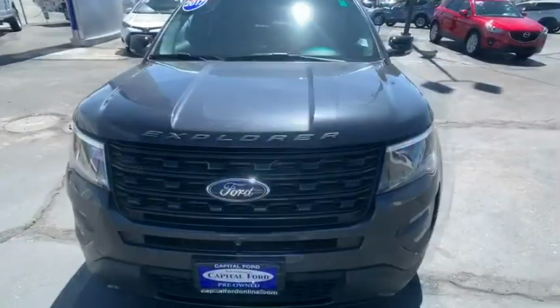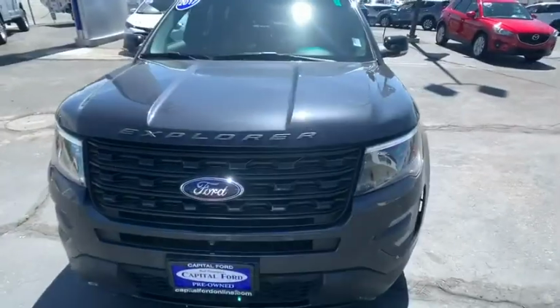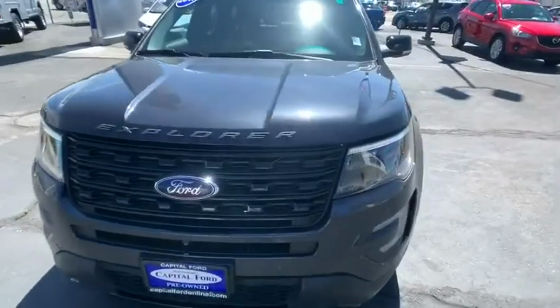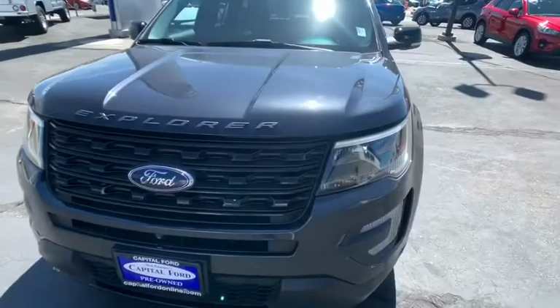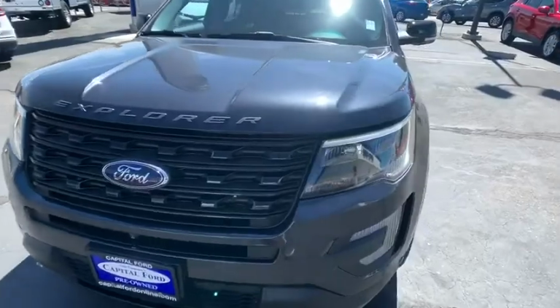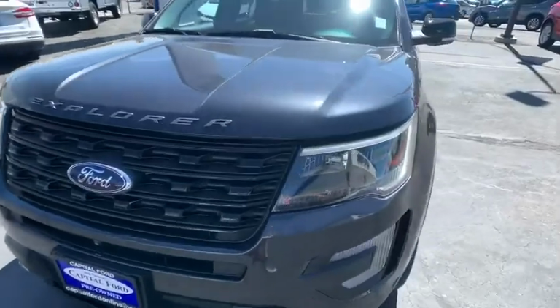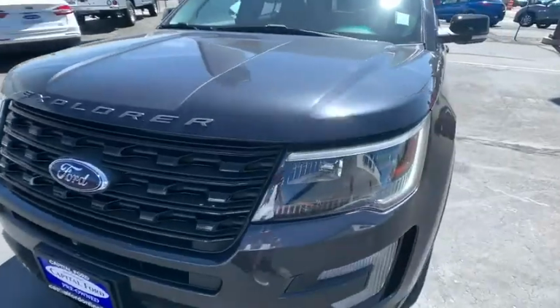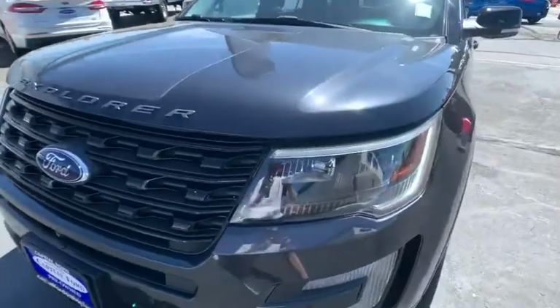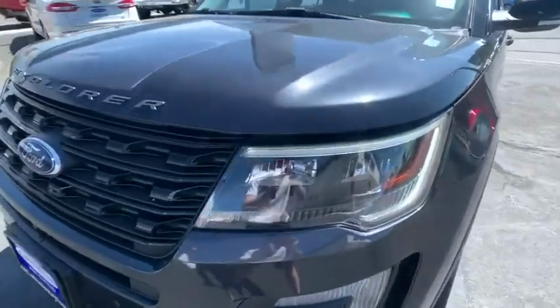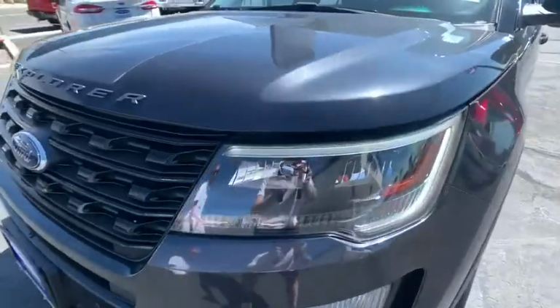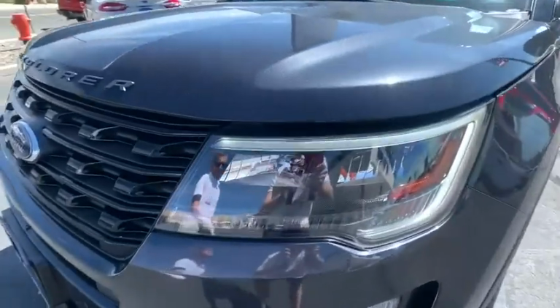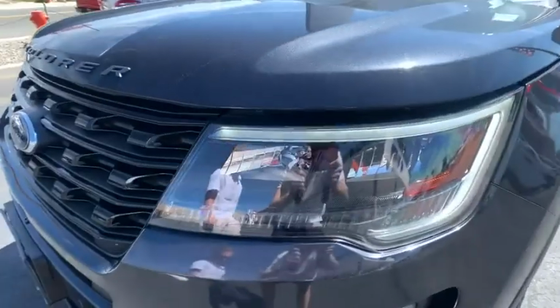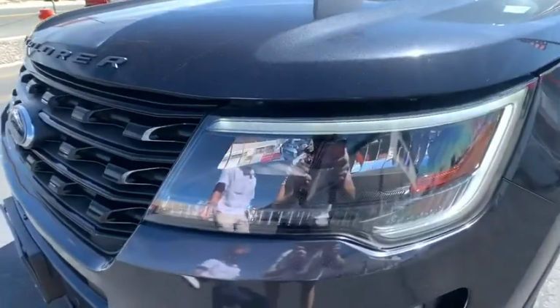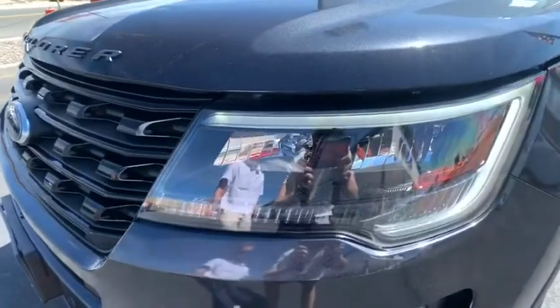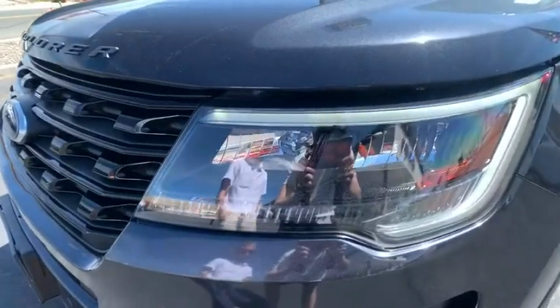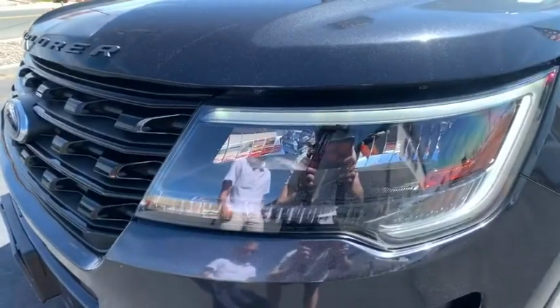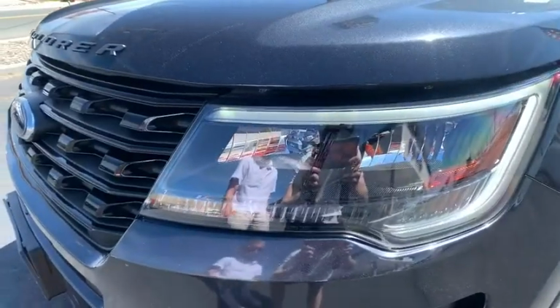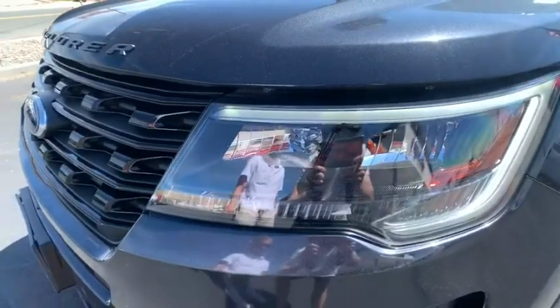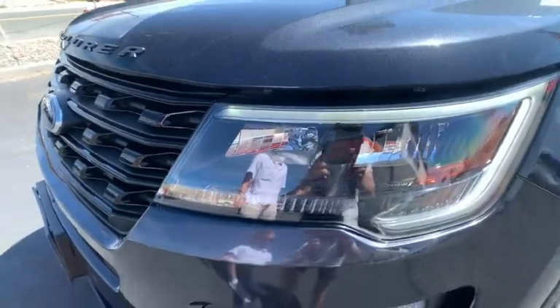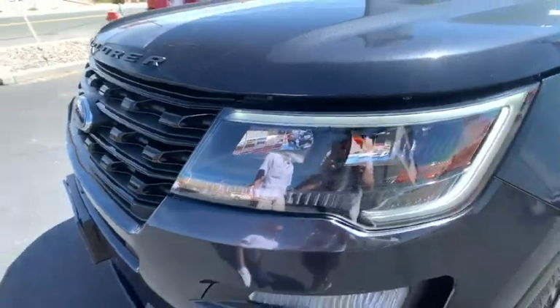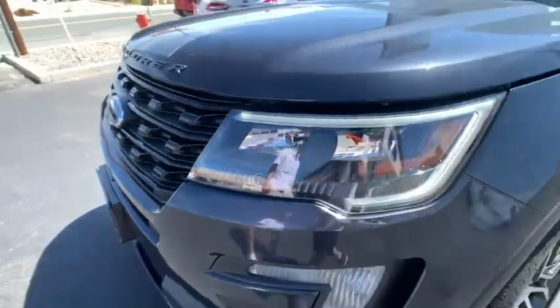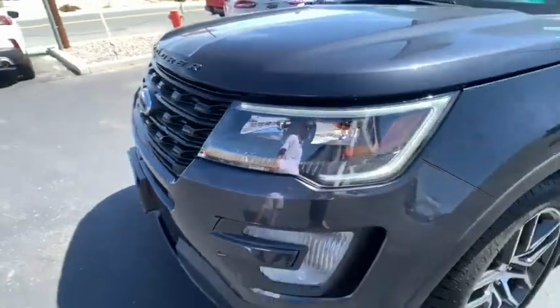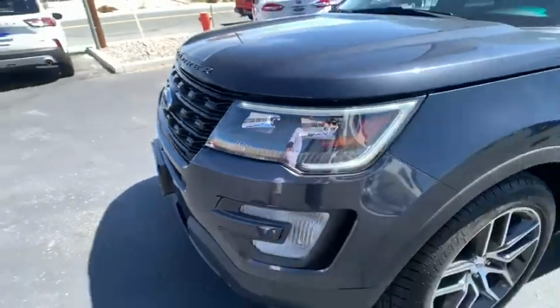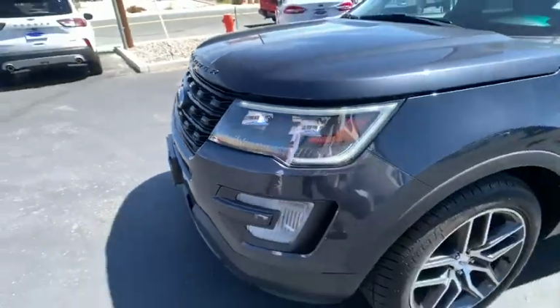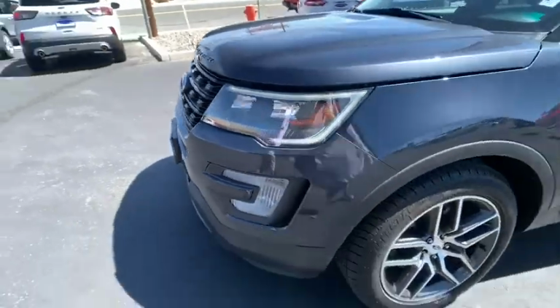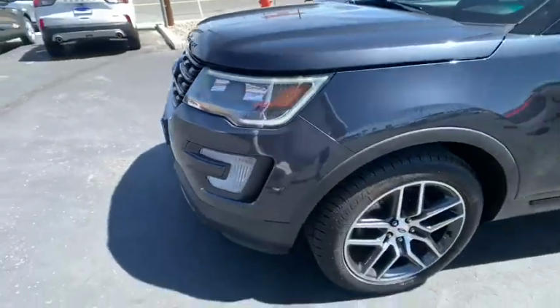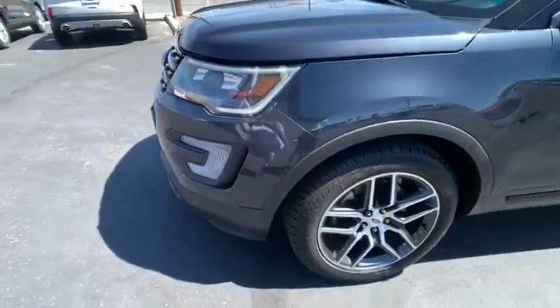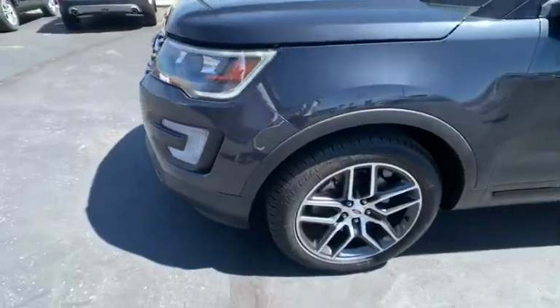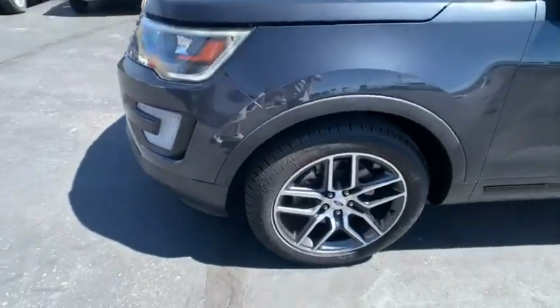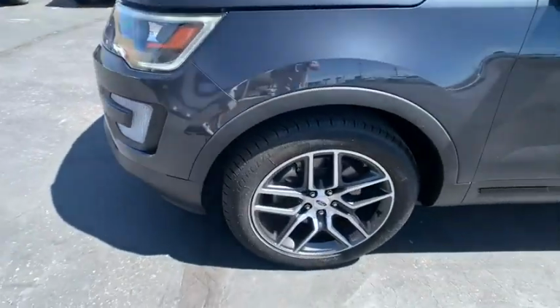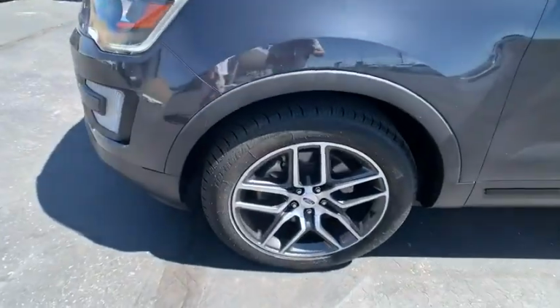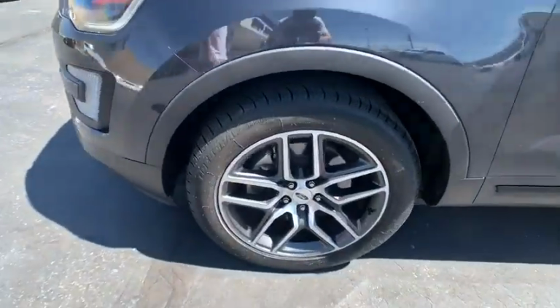Airbags, outside temperature gauge, battery saver, real-time traffic, push-button start.